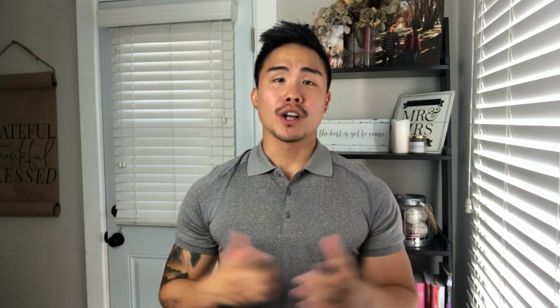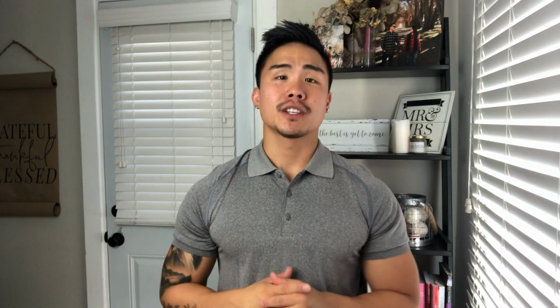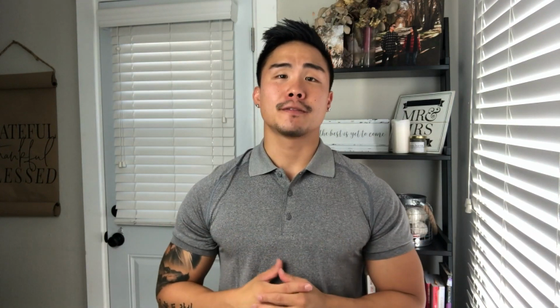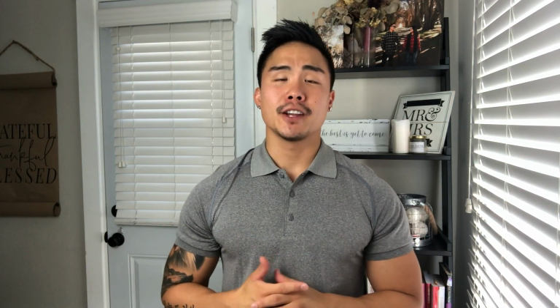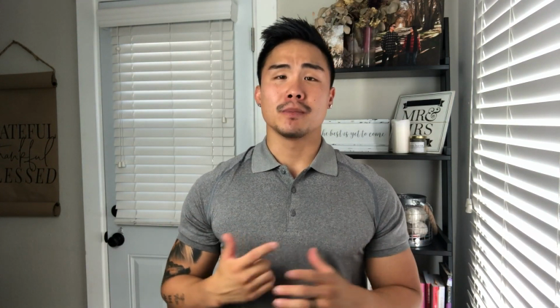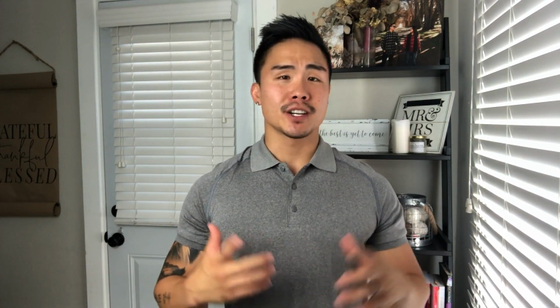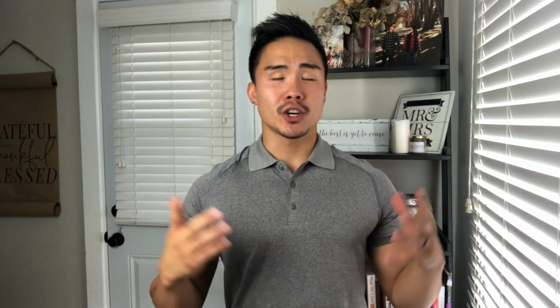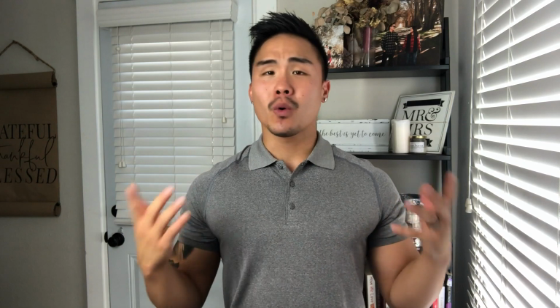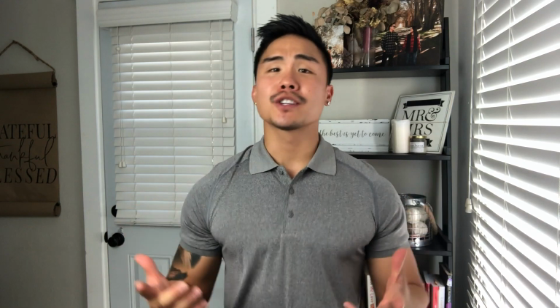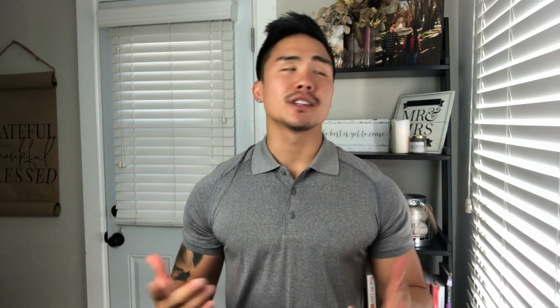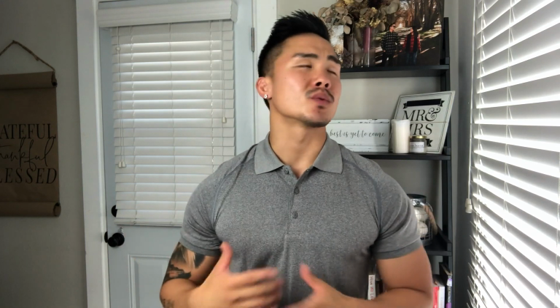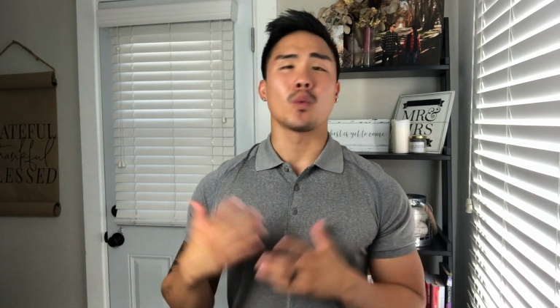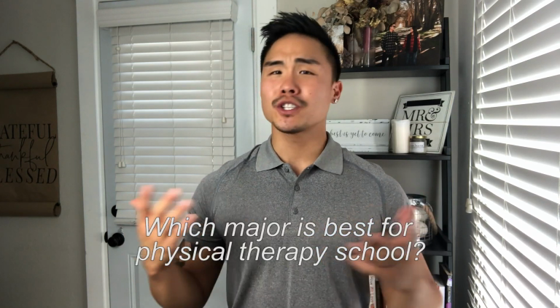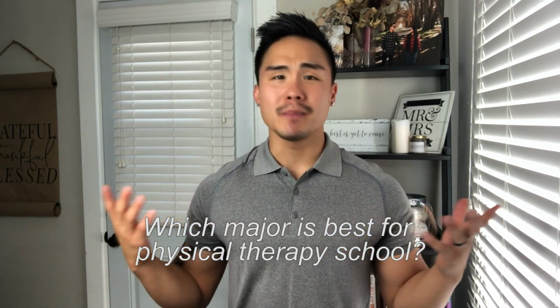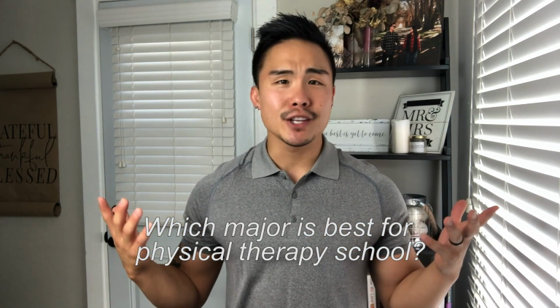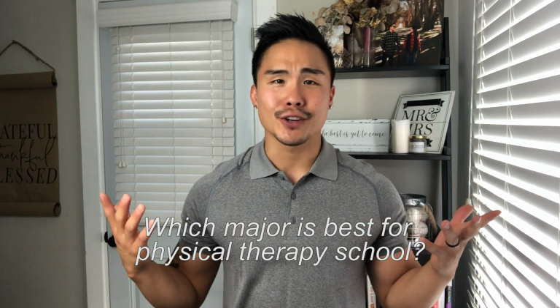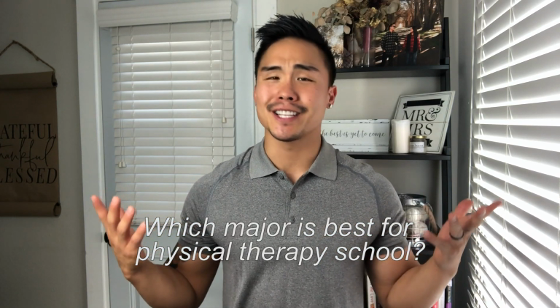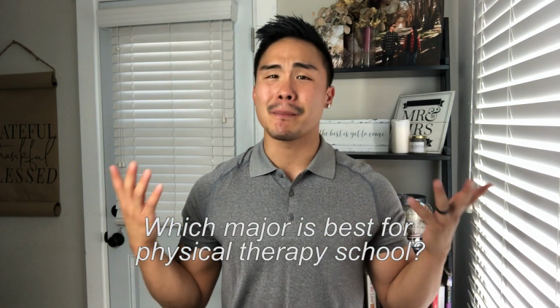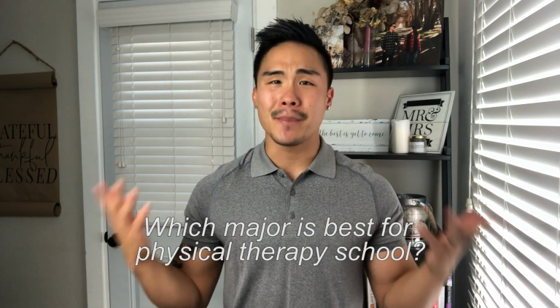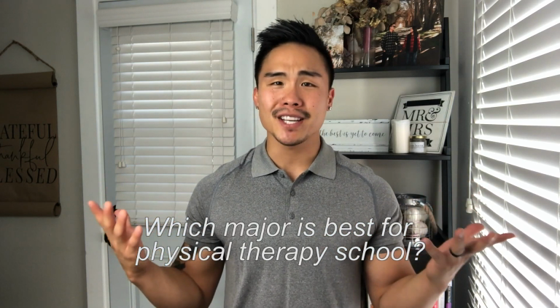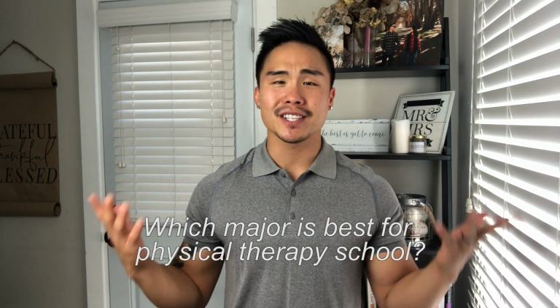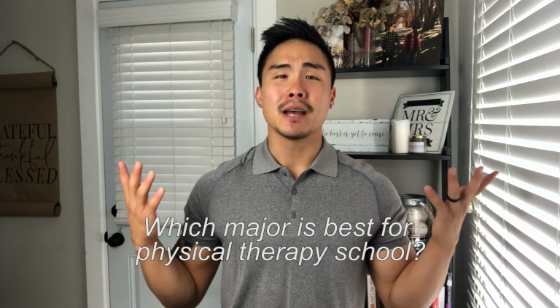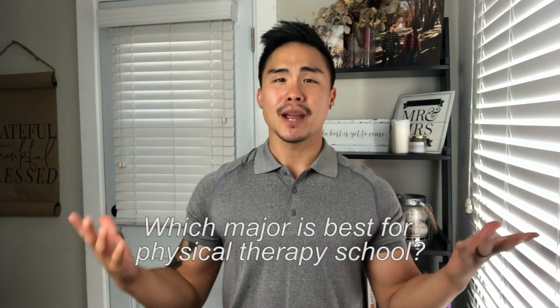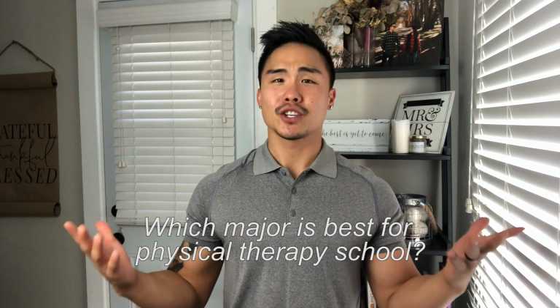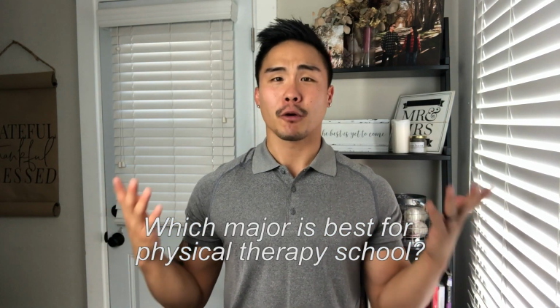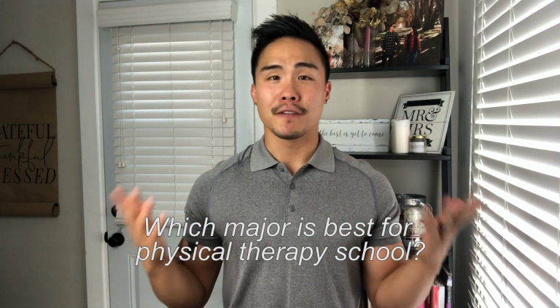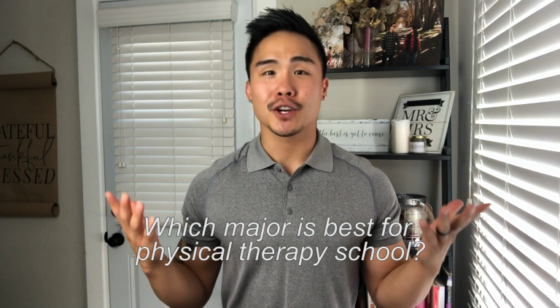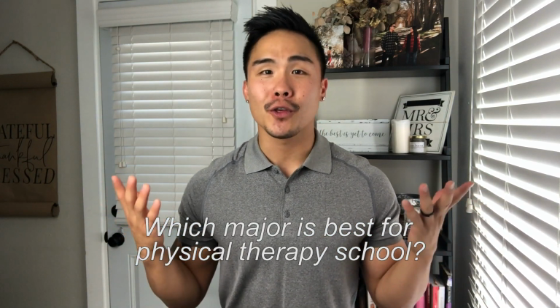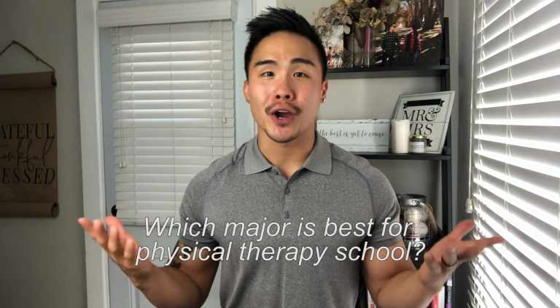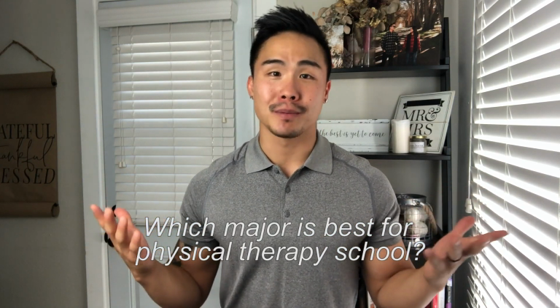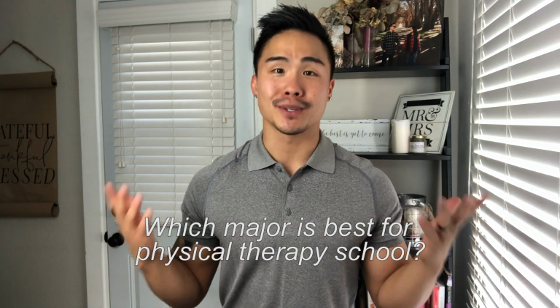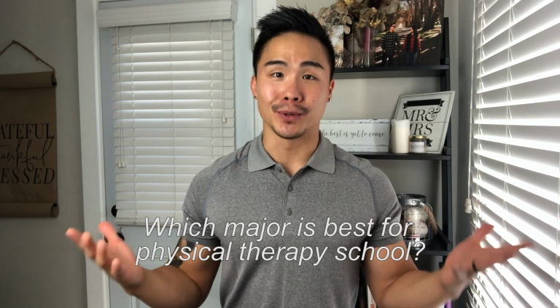You're watching this video because your question is: which major is the best major for physical therapy school?